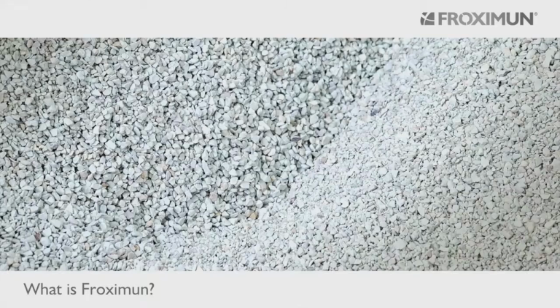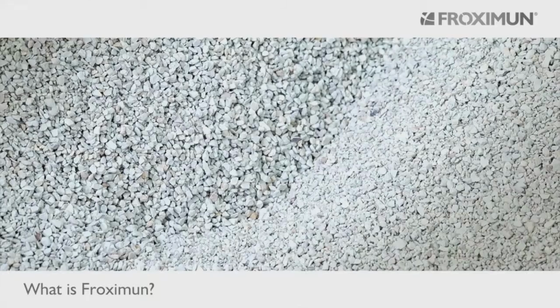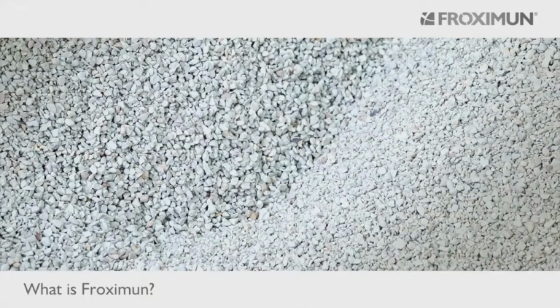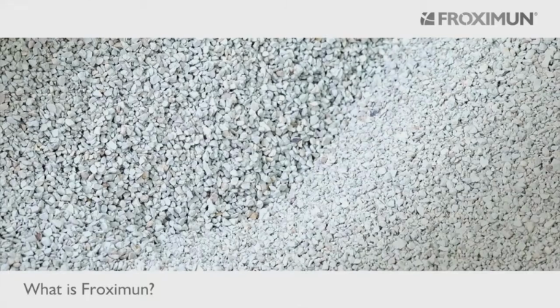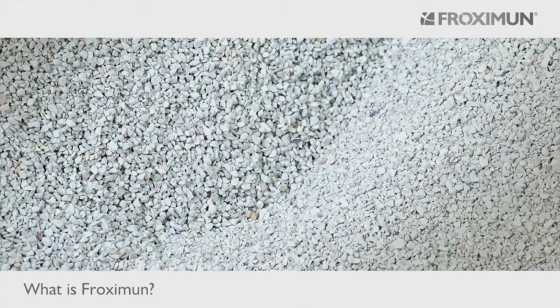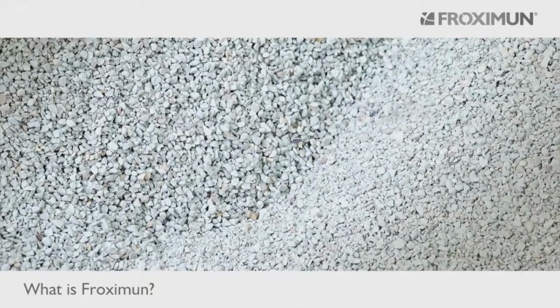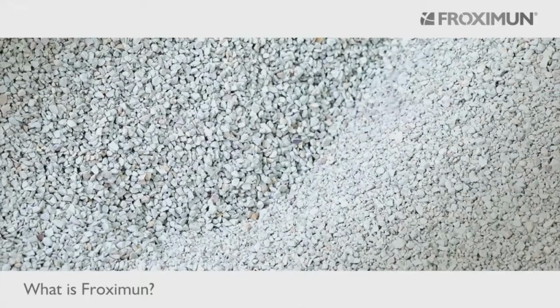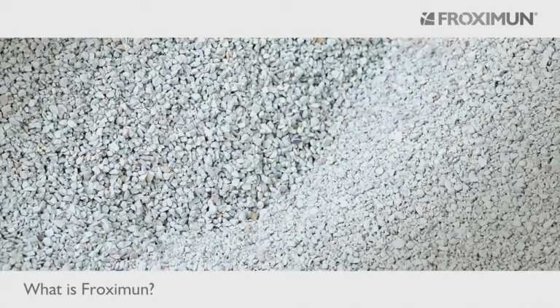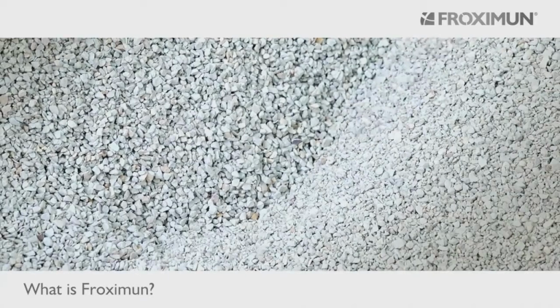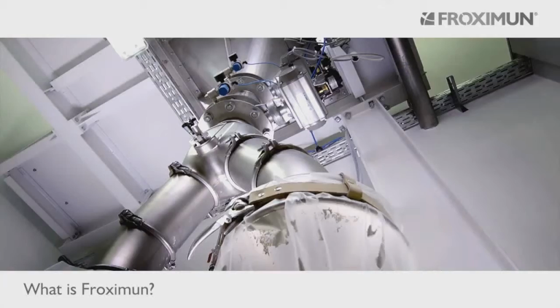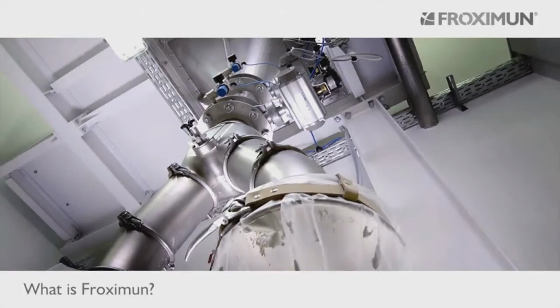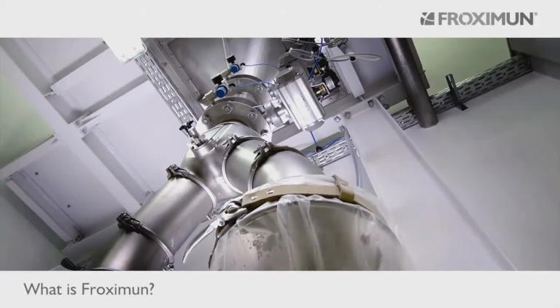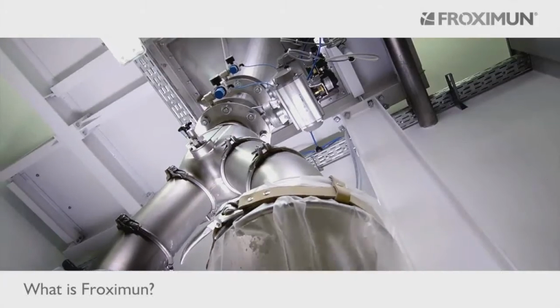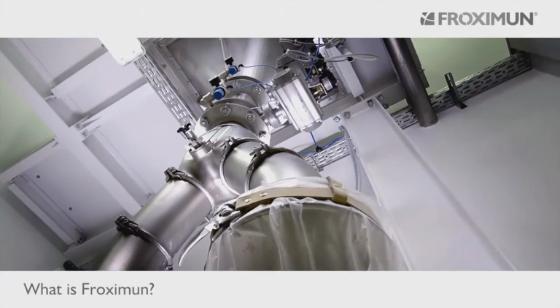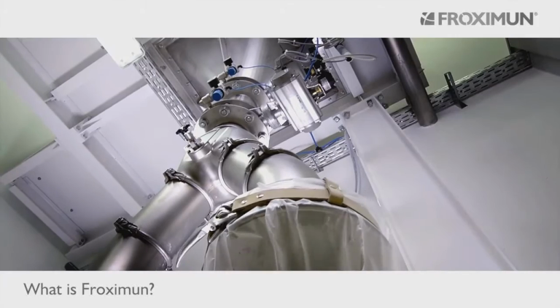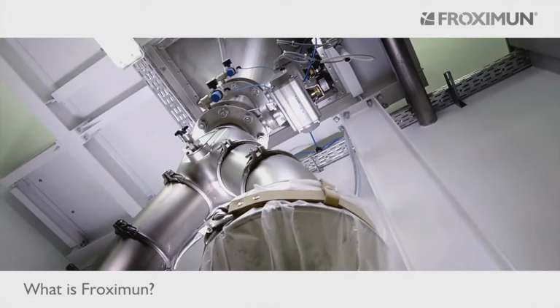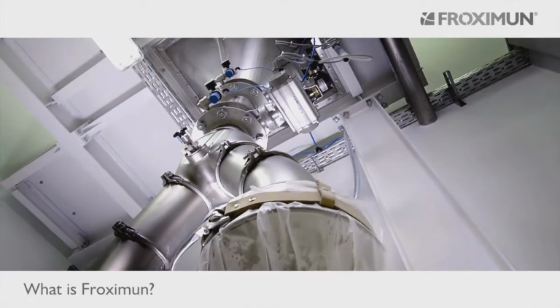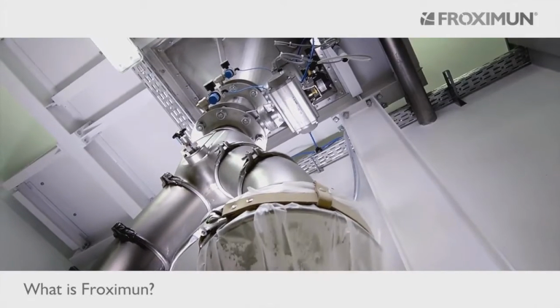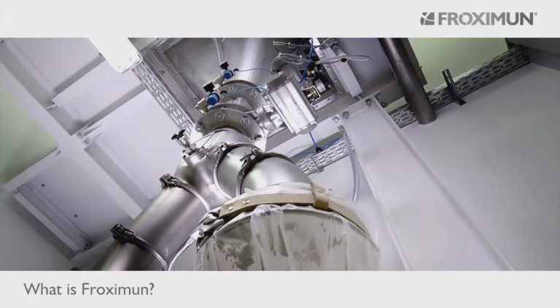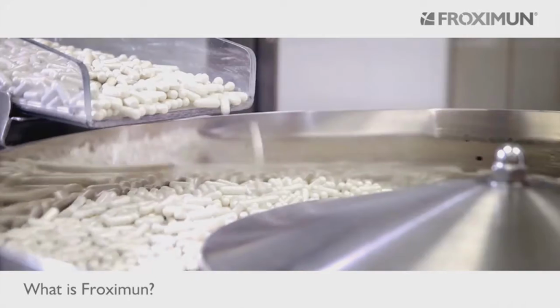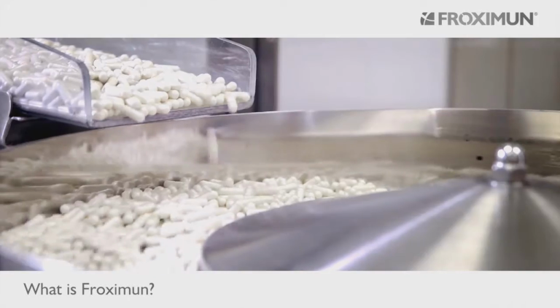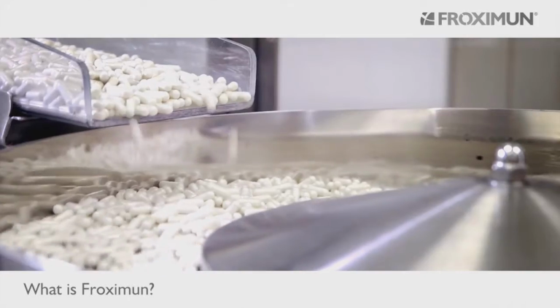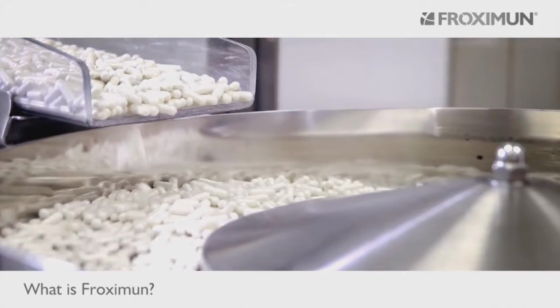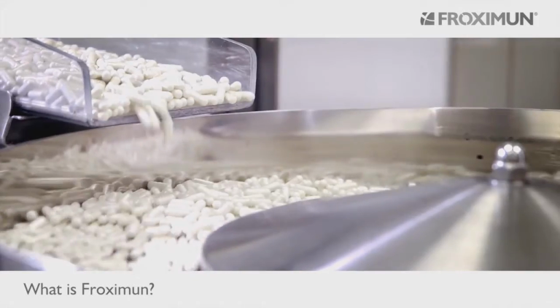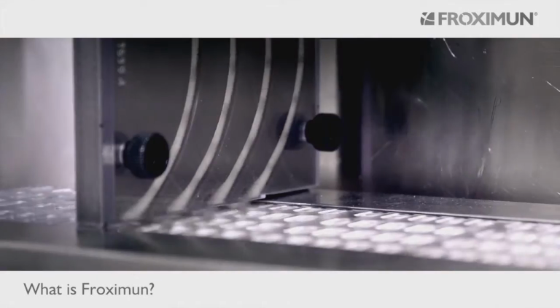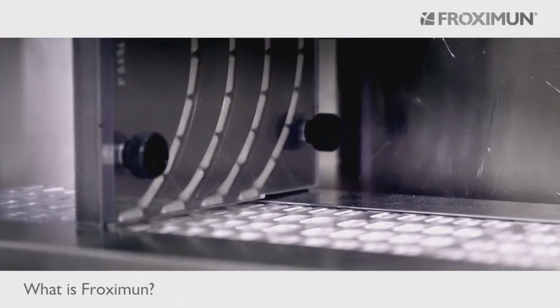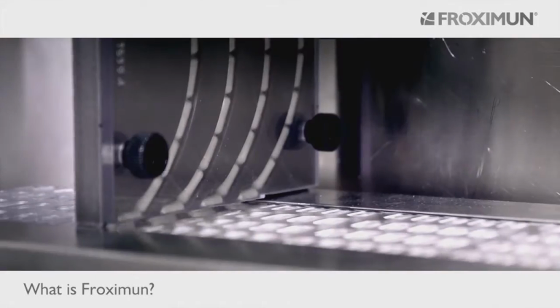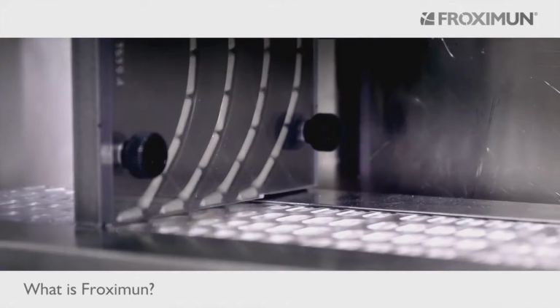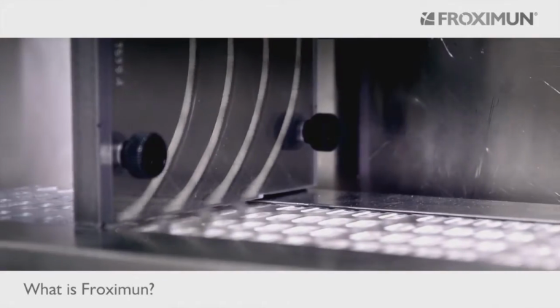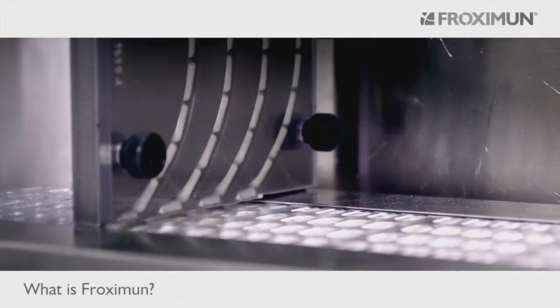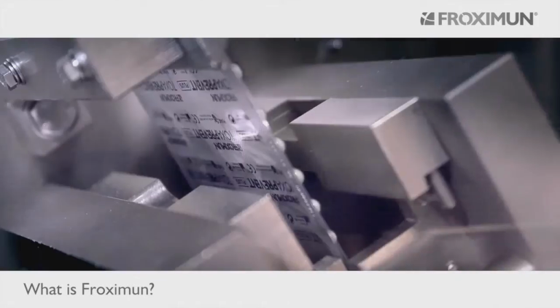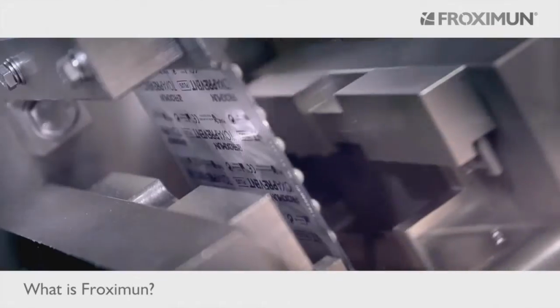With state-of-the-art pharmaceutical production, Proximin ensures reliable and long-lasting product quality.